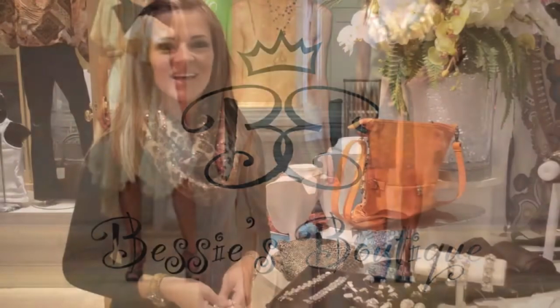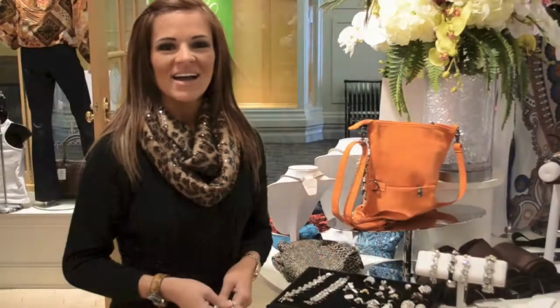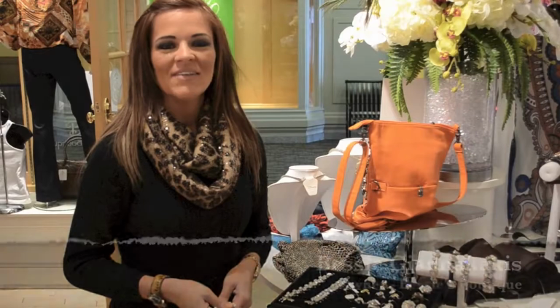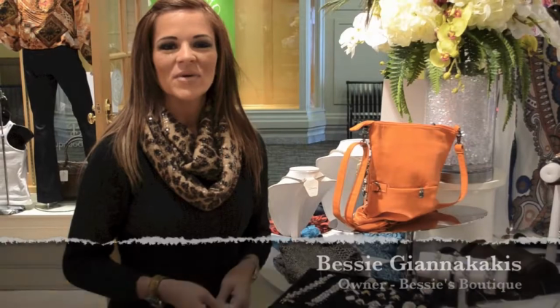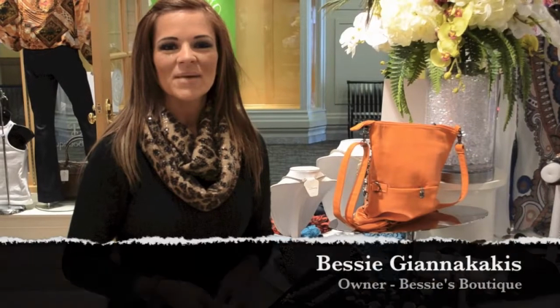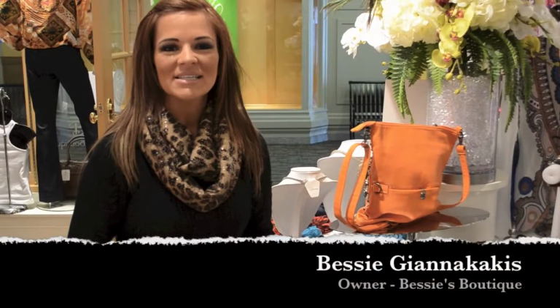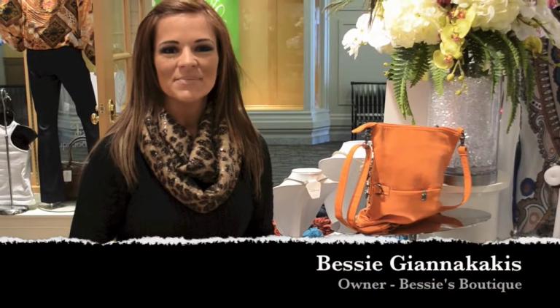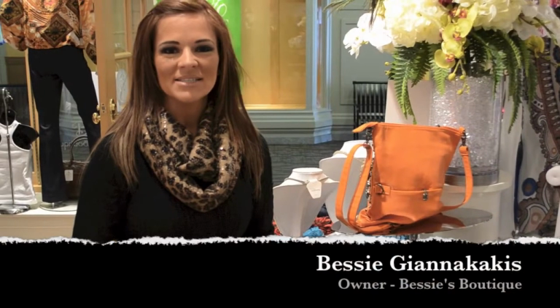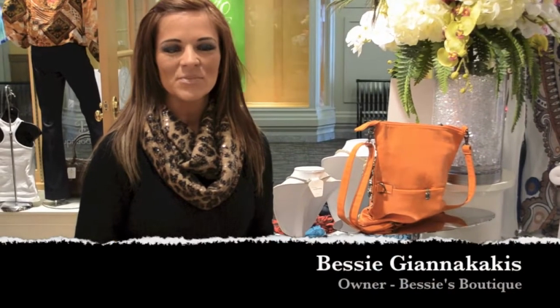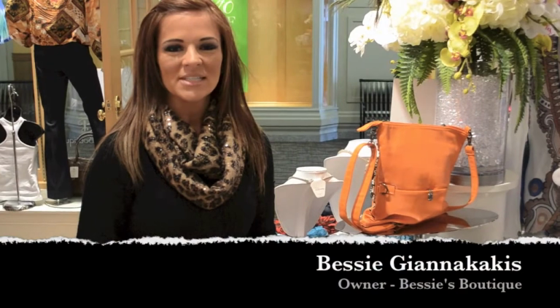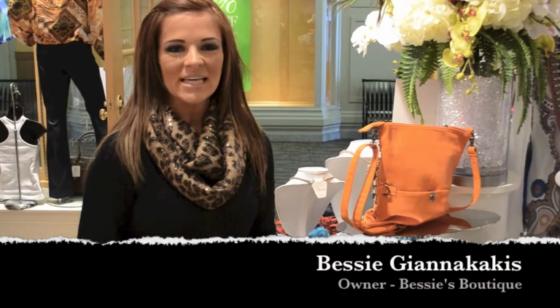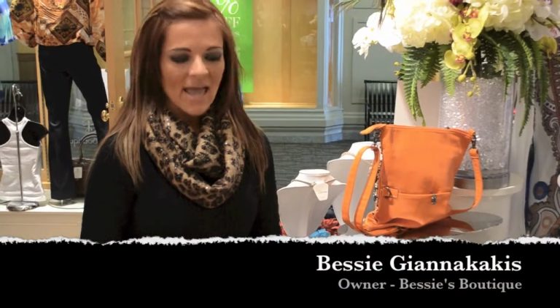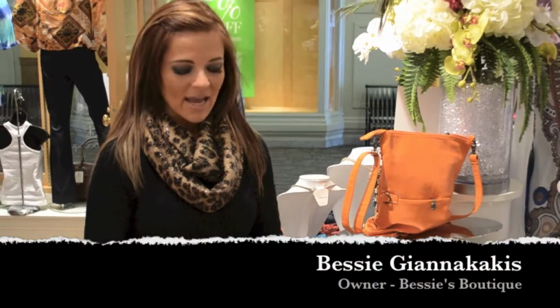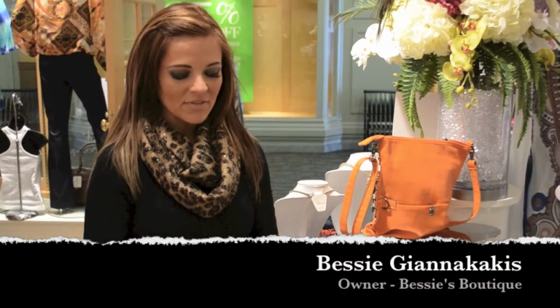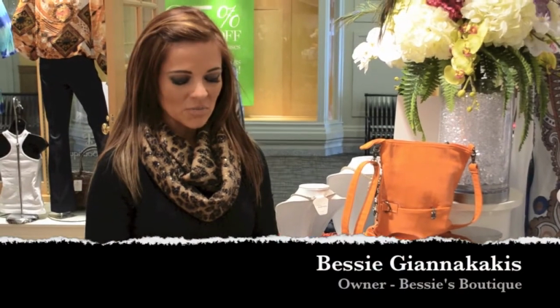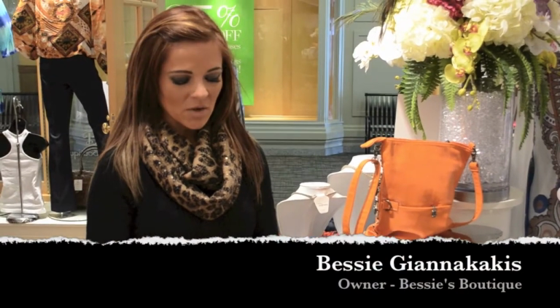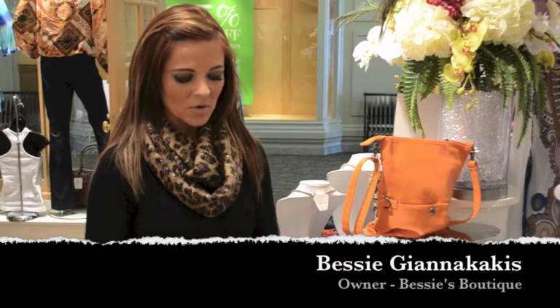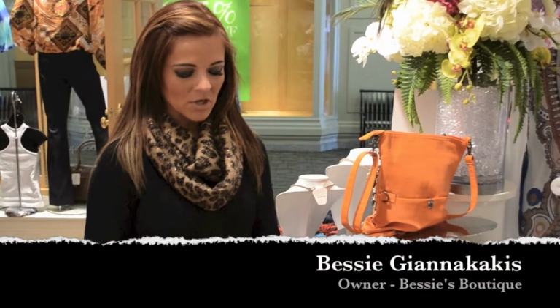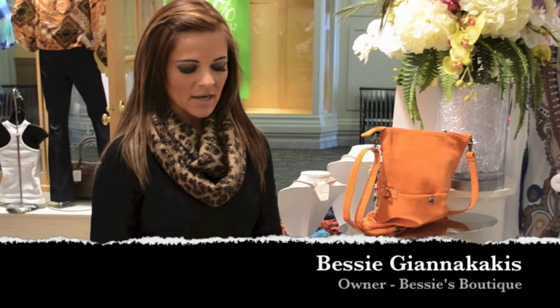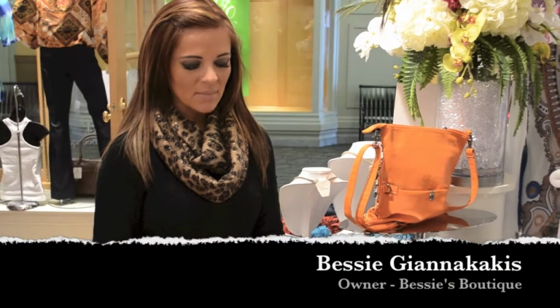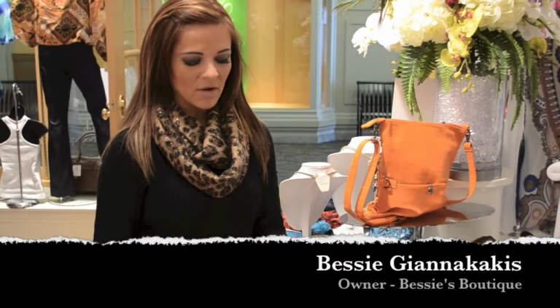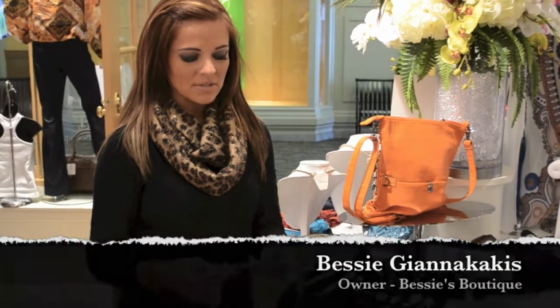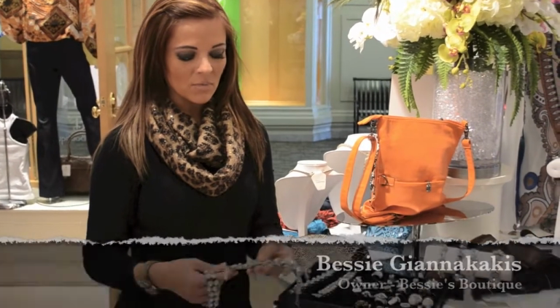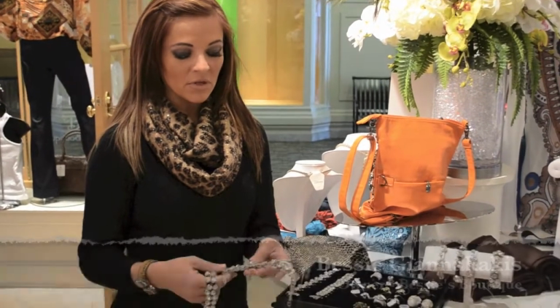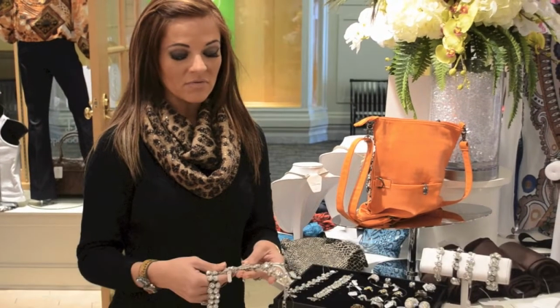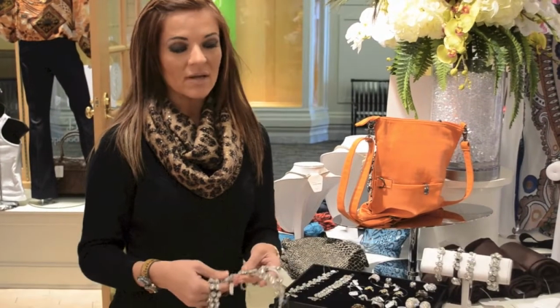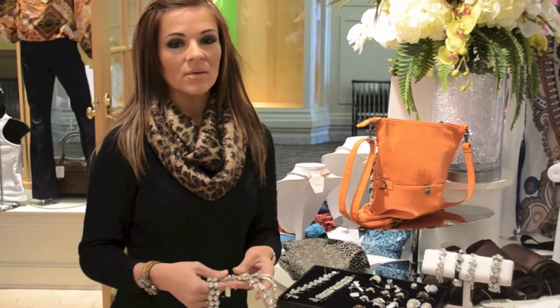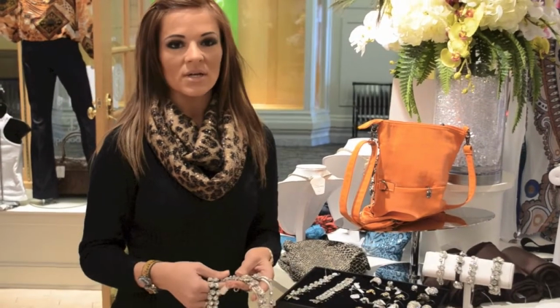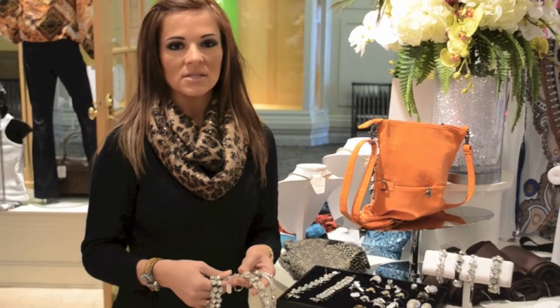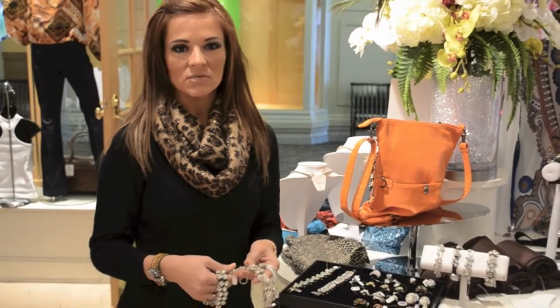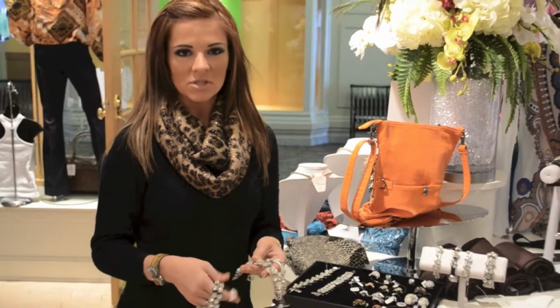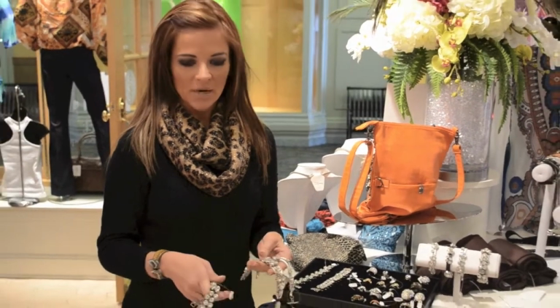Hi everyone, I'm Bessie at Bessie's Boutique, and this week we're talking about some really funky bracelets for spring.